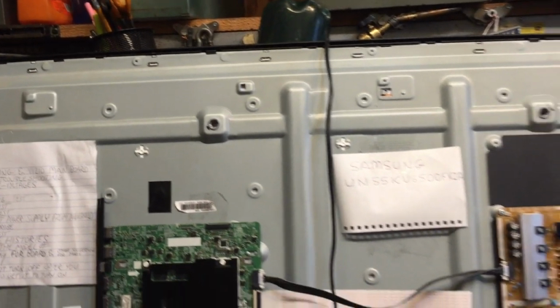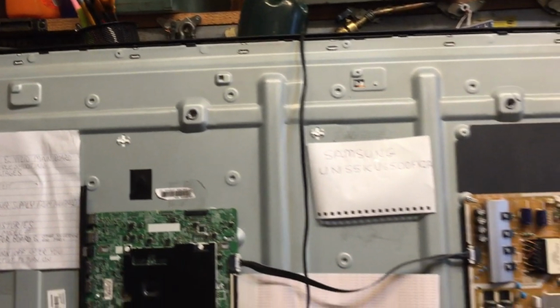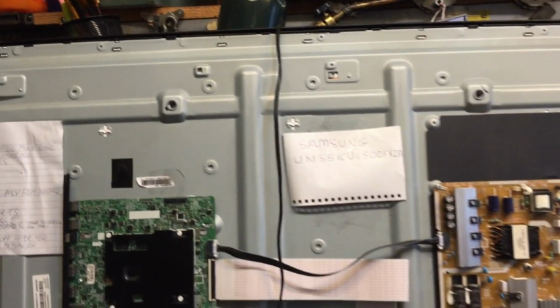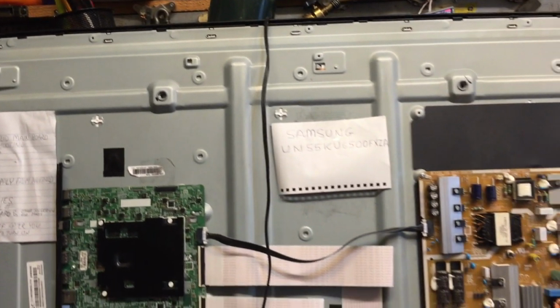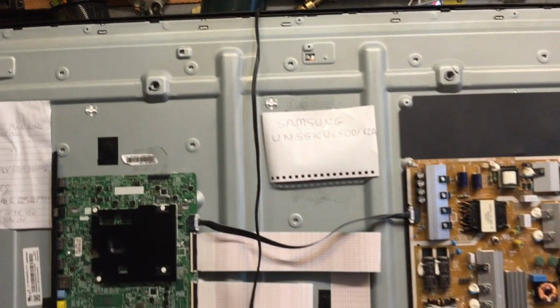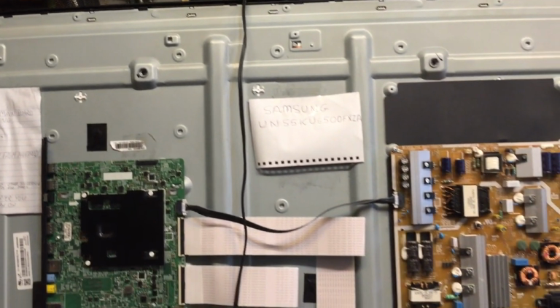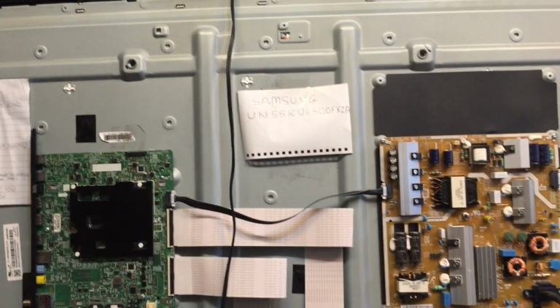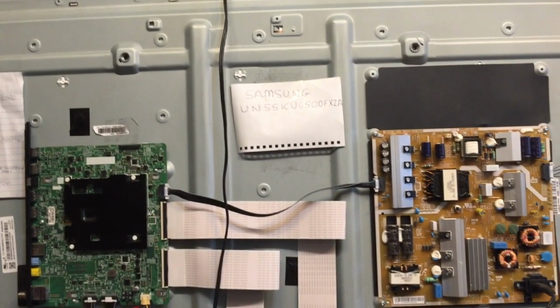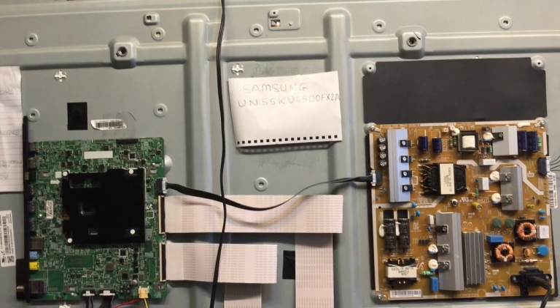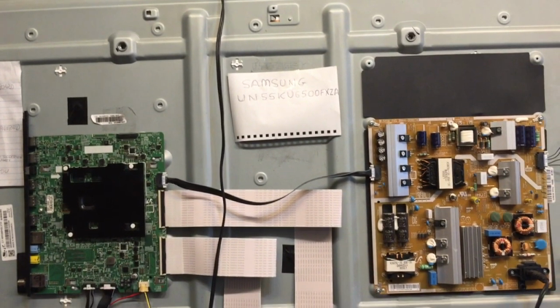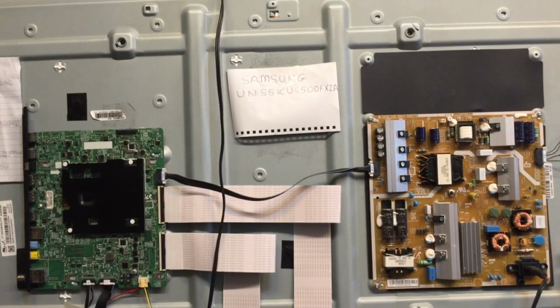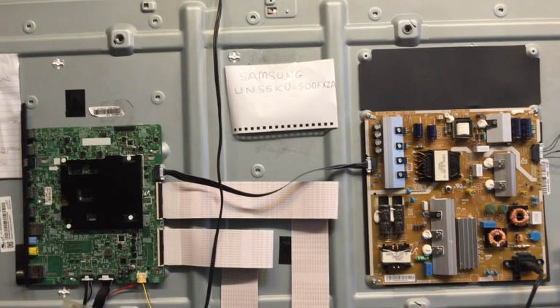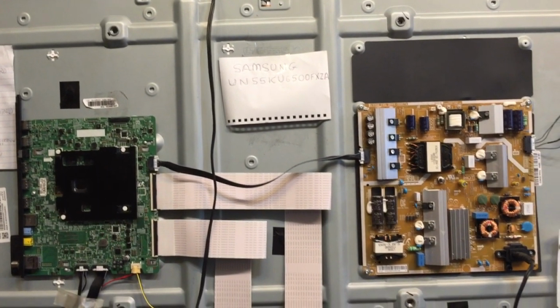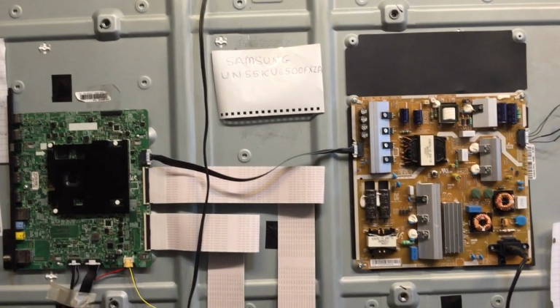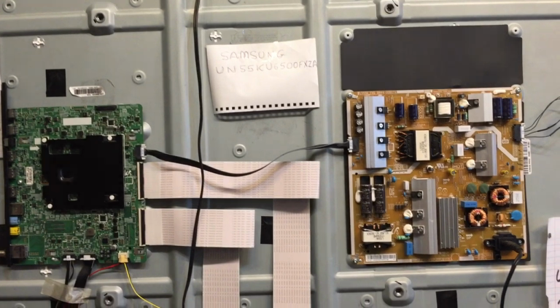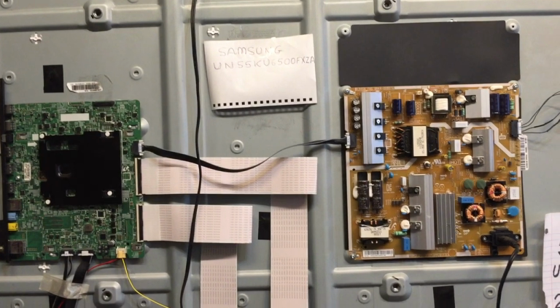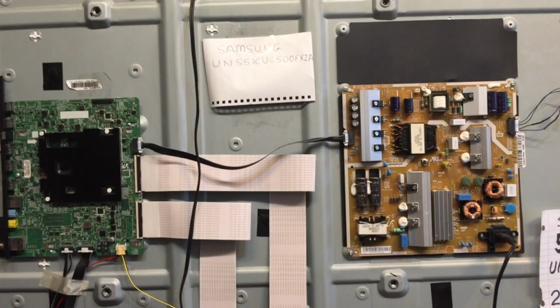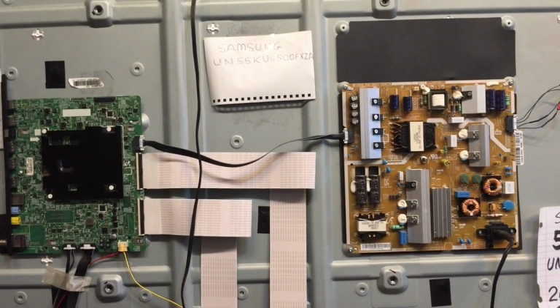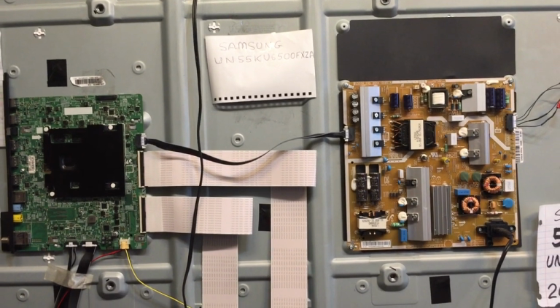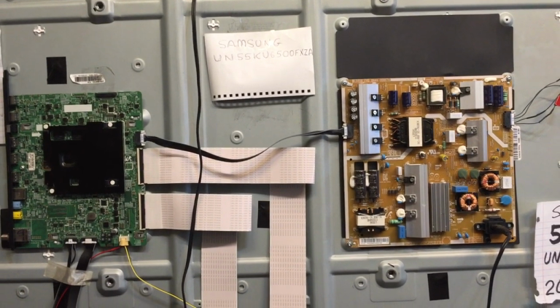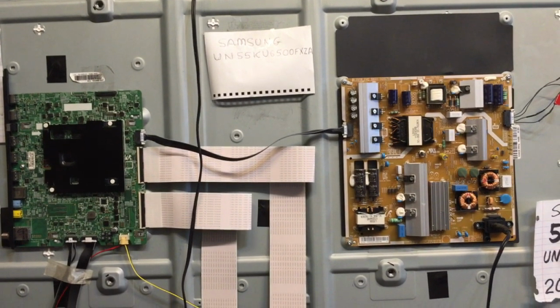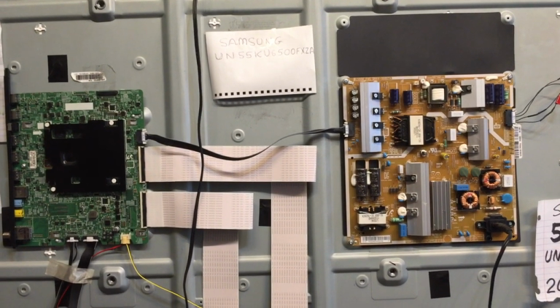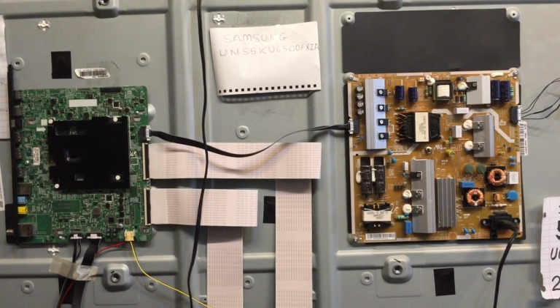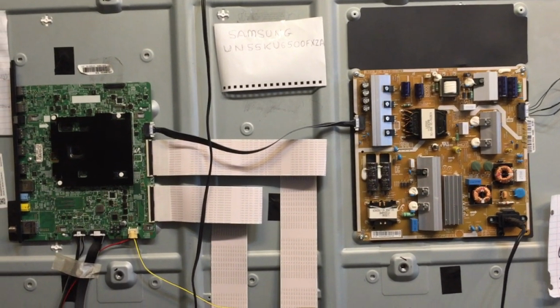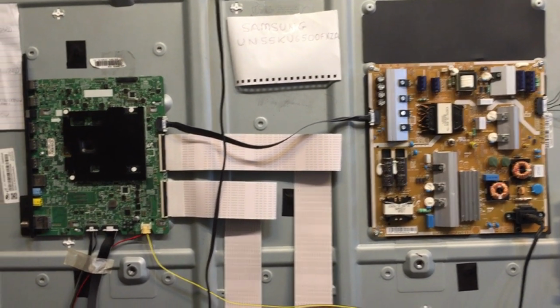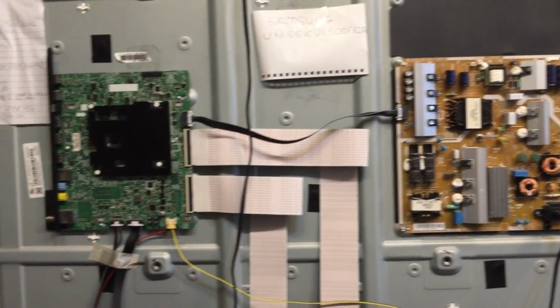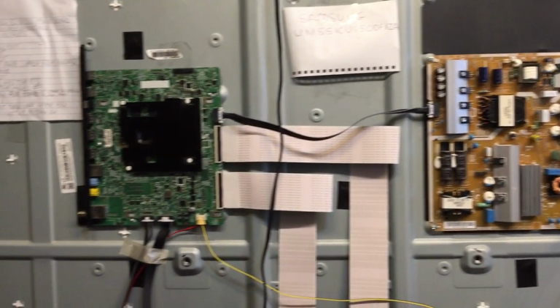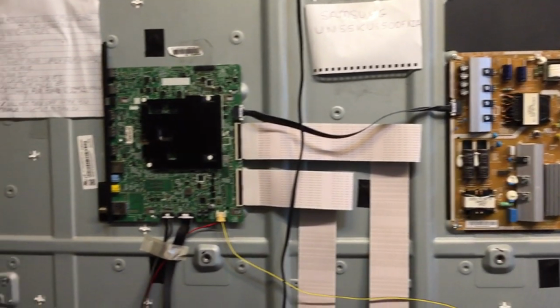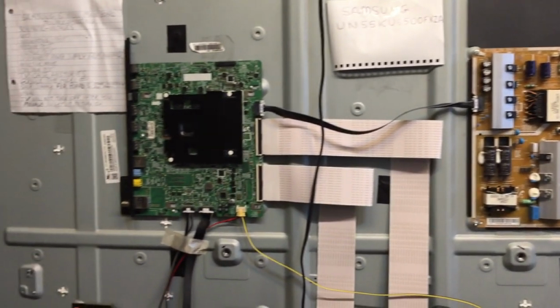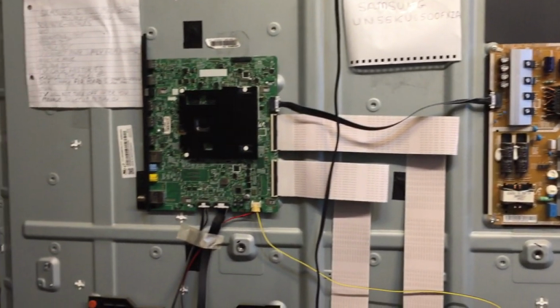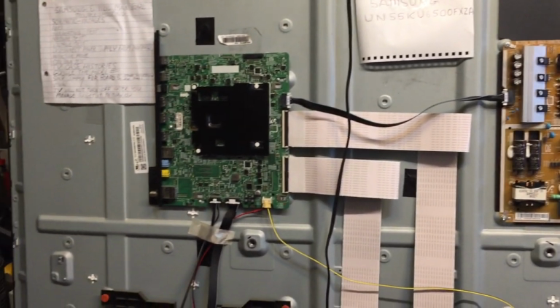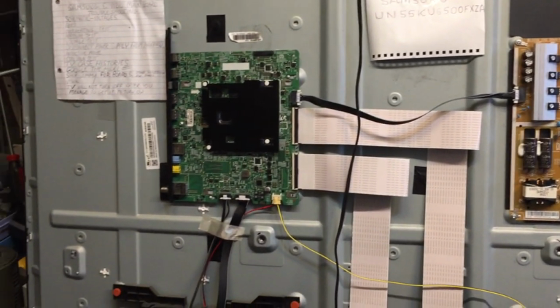When you have a problem like this, a lot of times you might be wondering: is it the power supply, is it the back lights, or is it the main board?